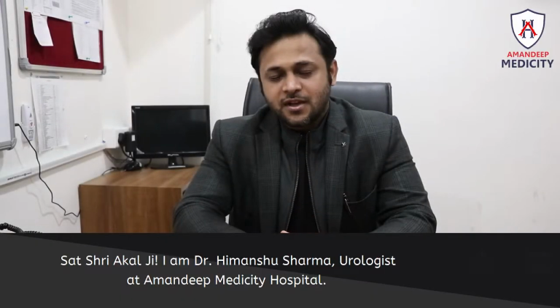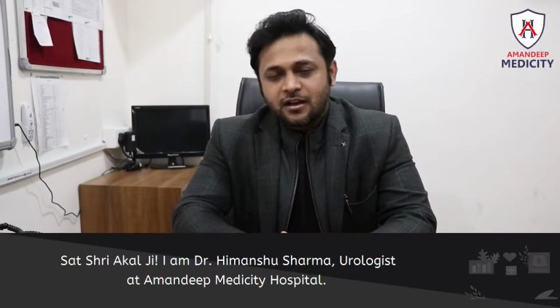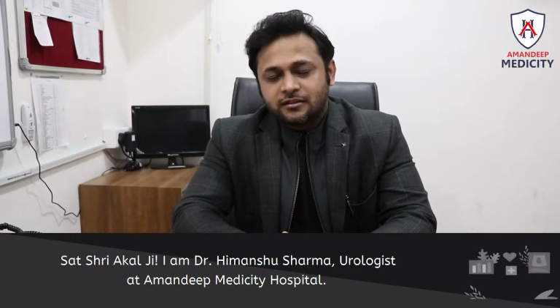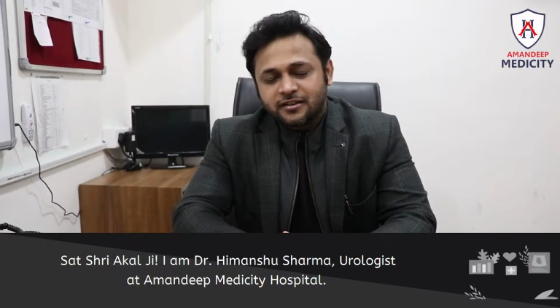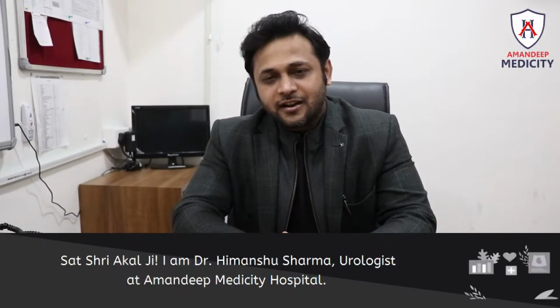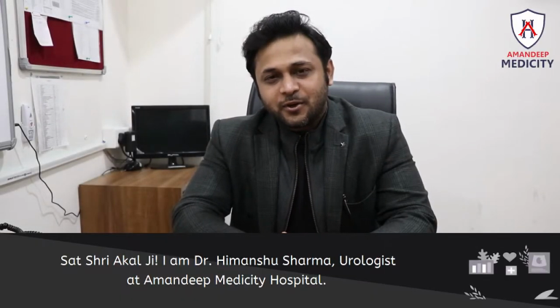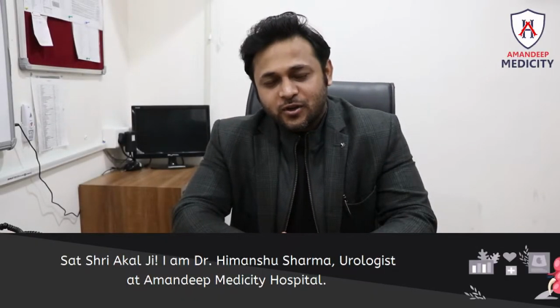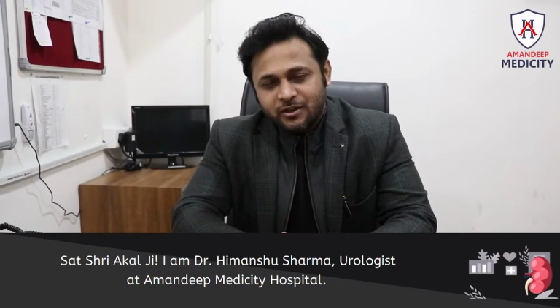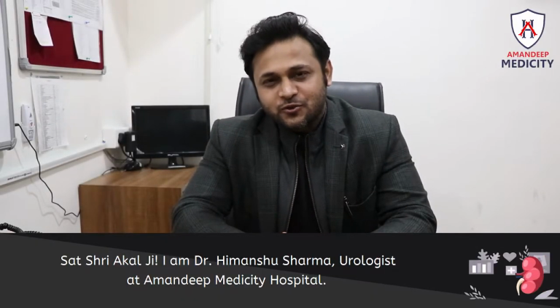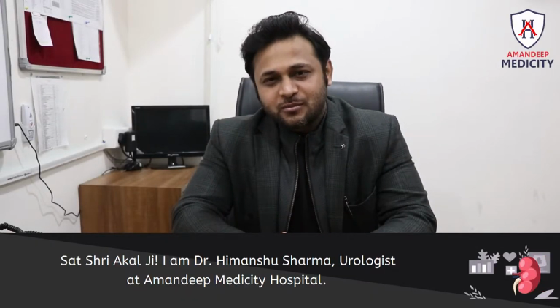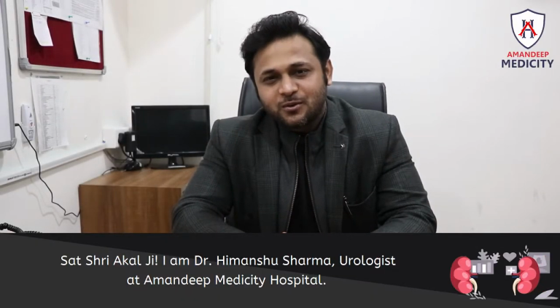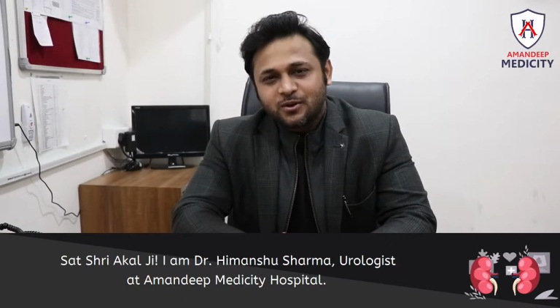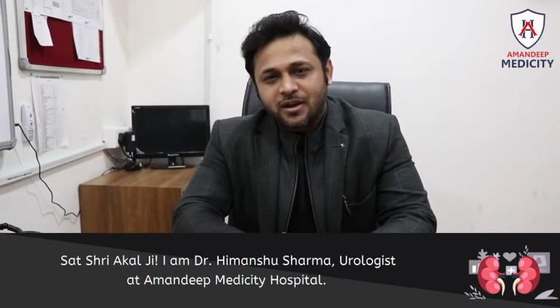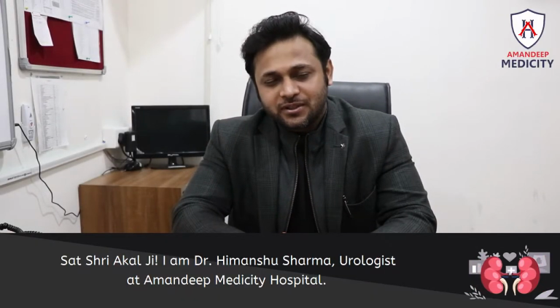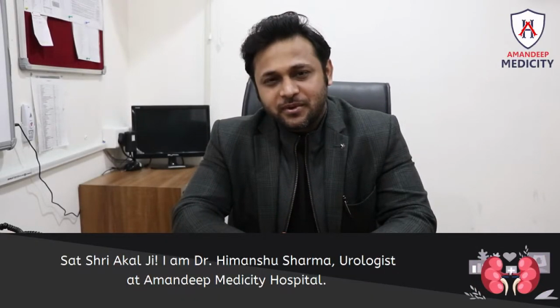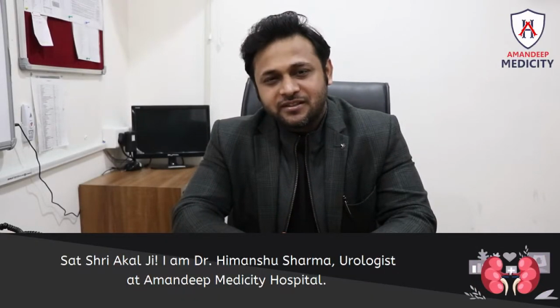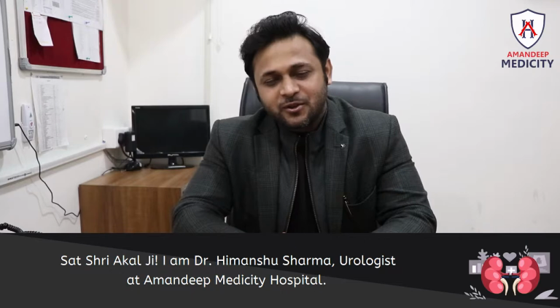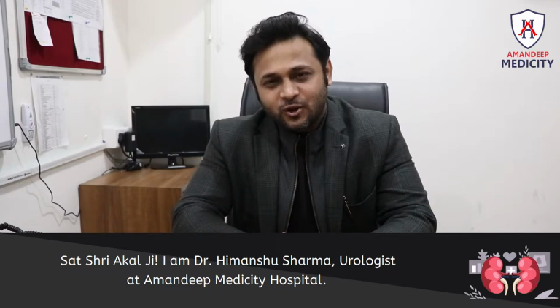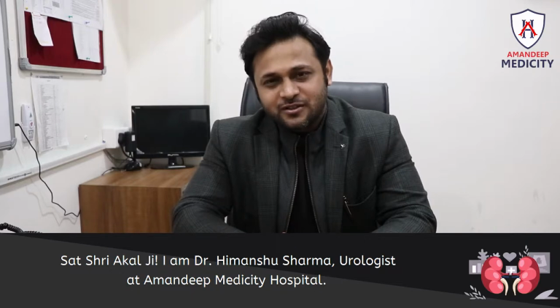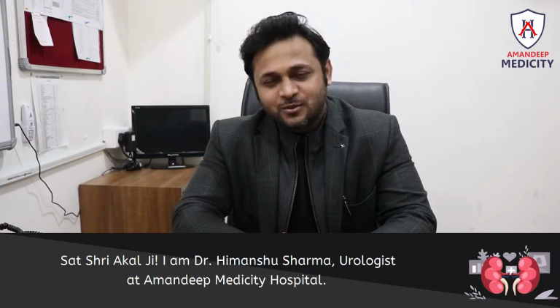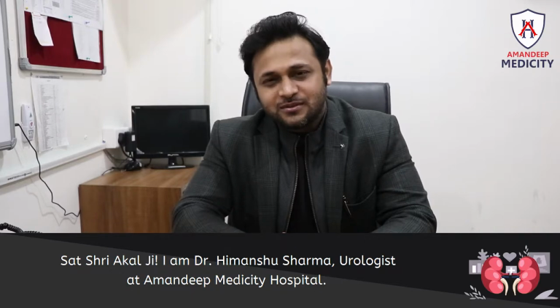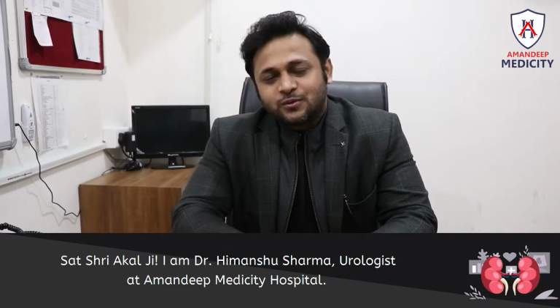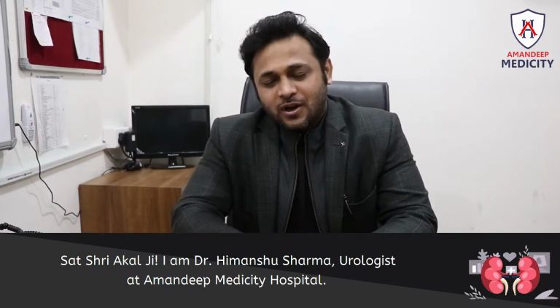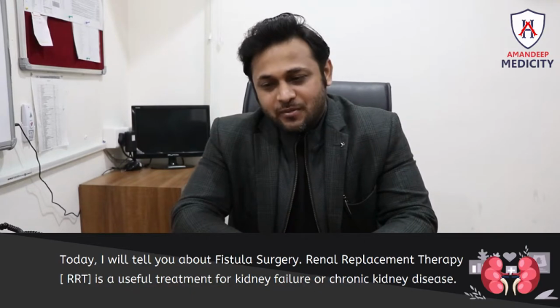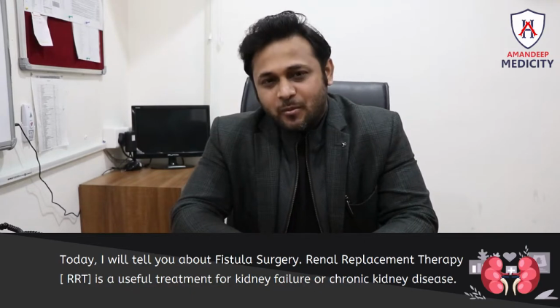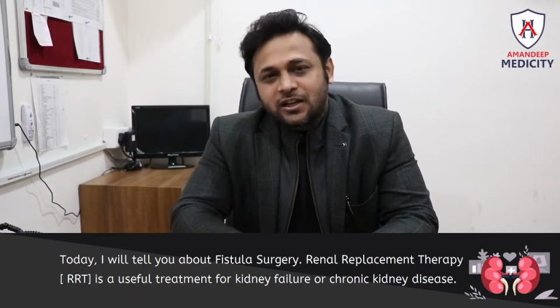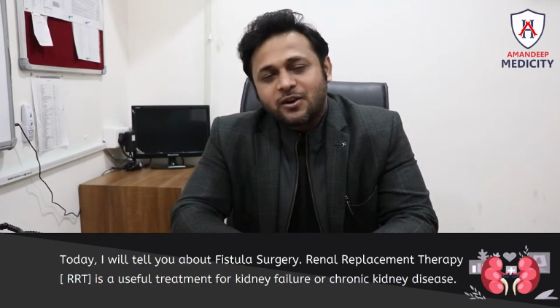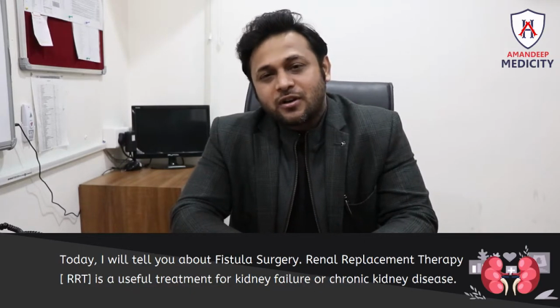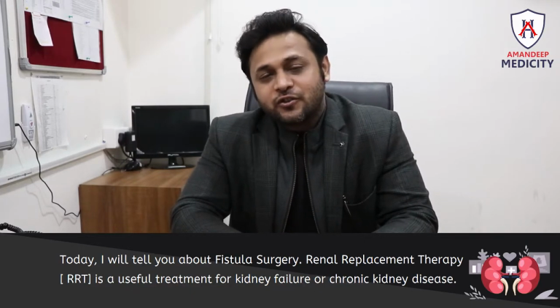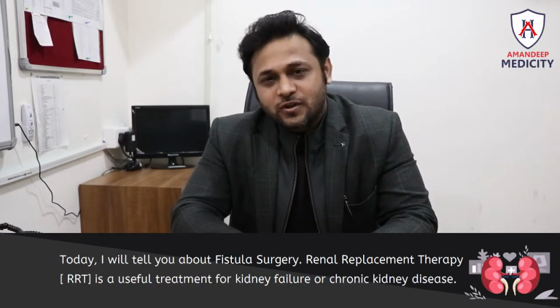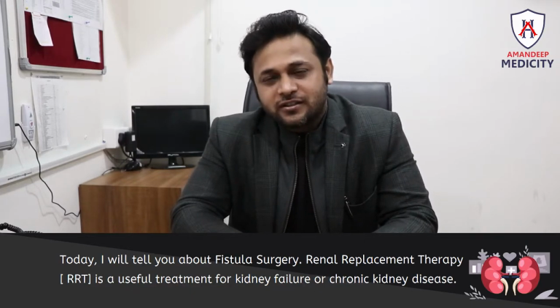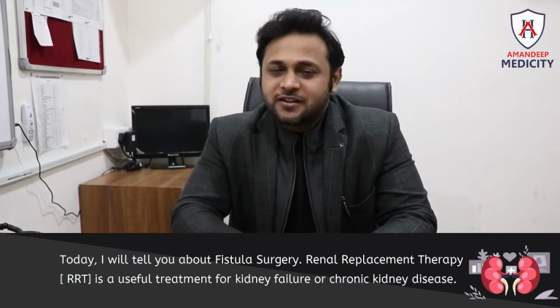Hi, I'm Dr. Himanshu Sharma and I'm a Urologist in the Amandeep Medicine team. Today I will tell you about fistula surgery.